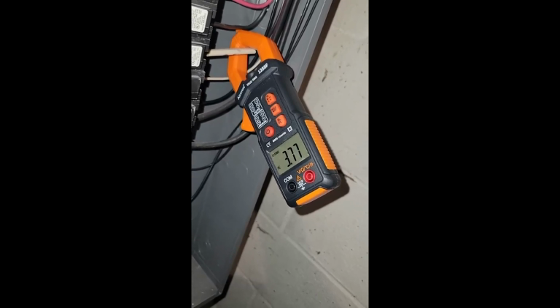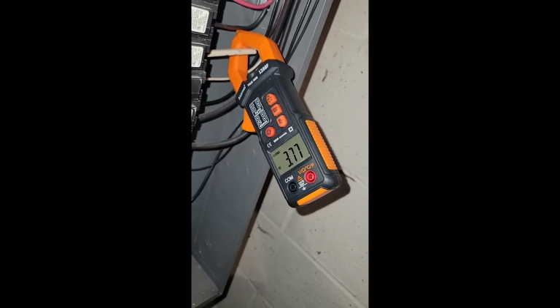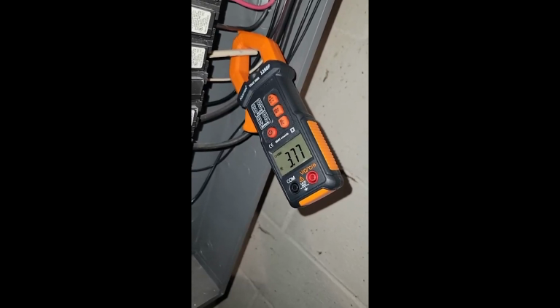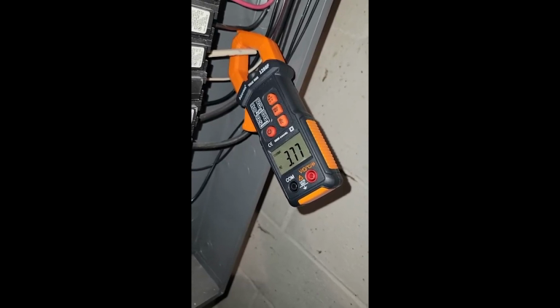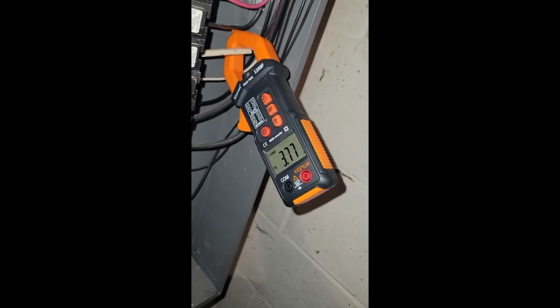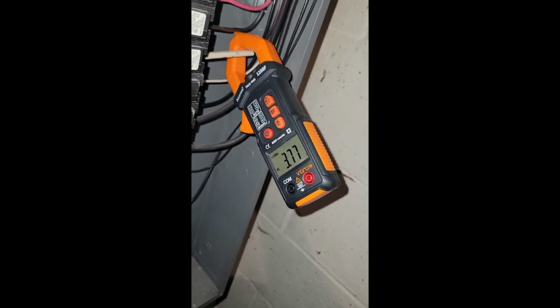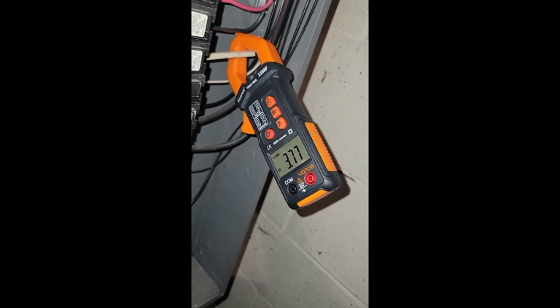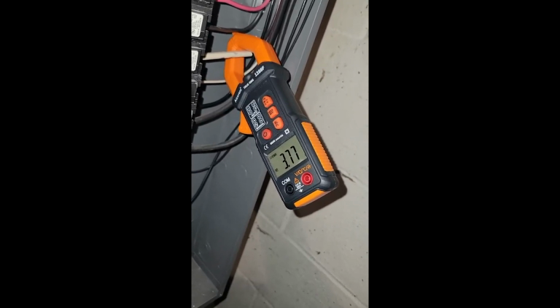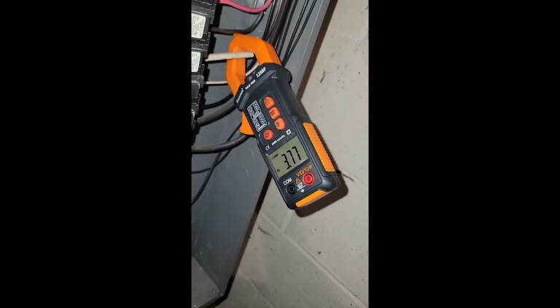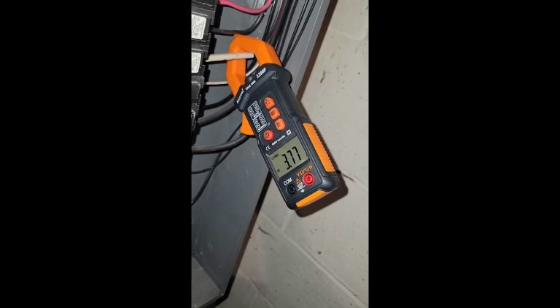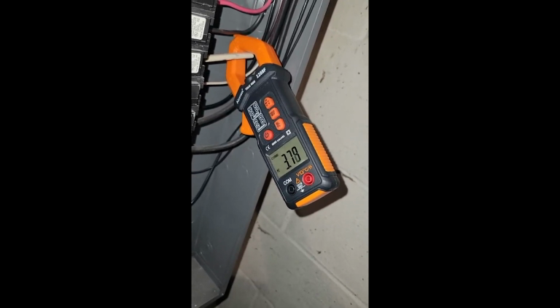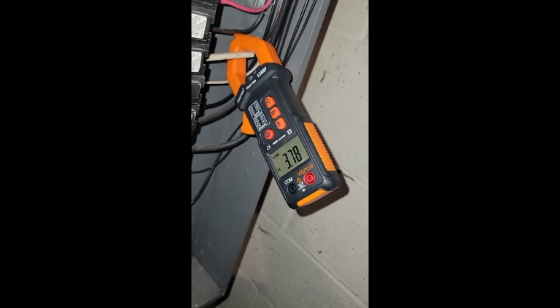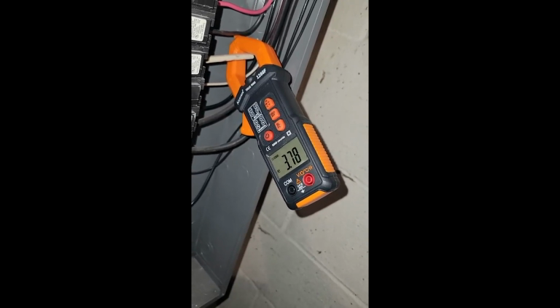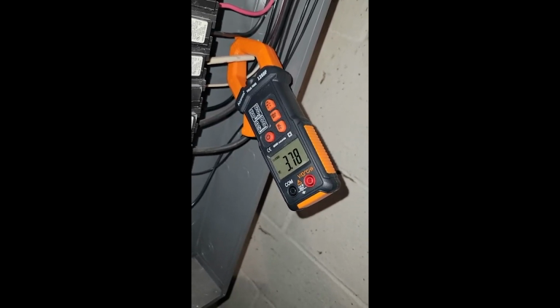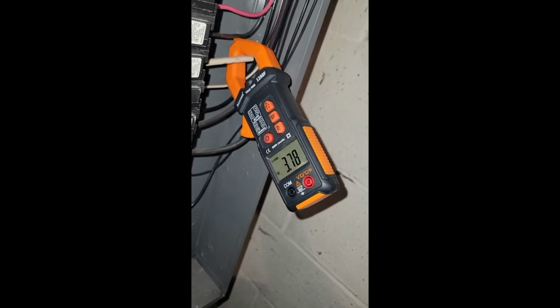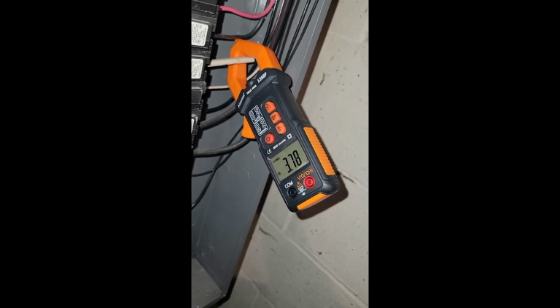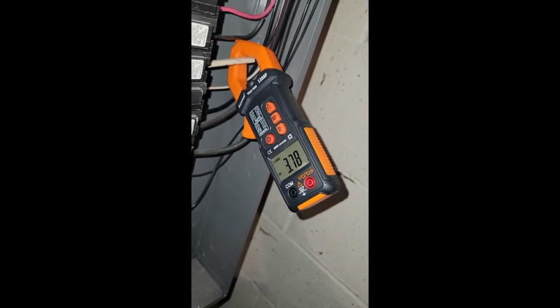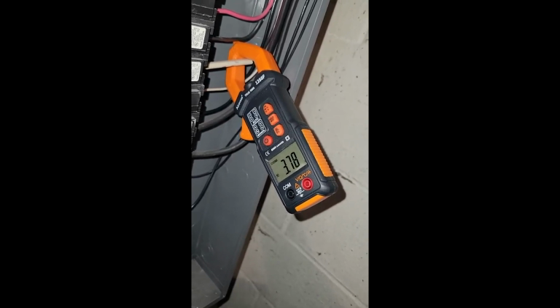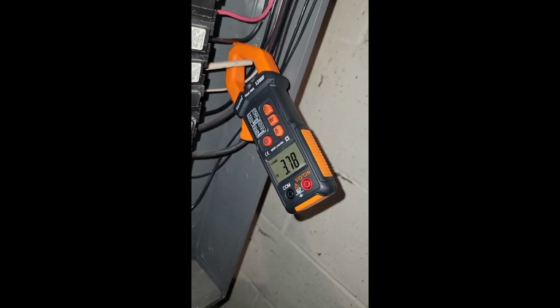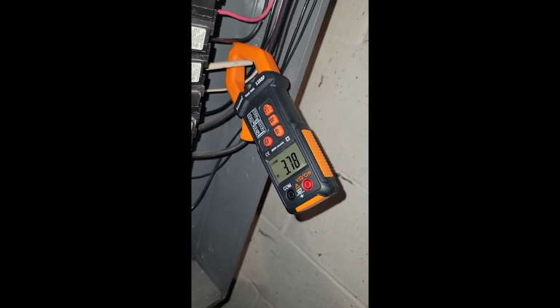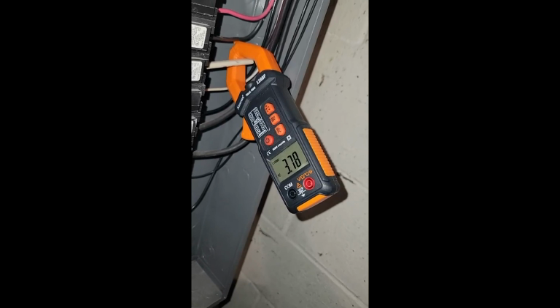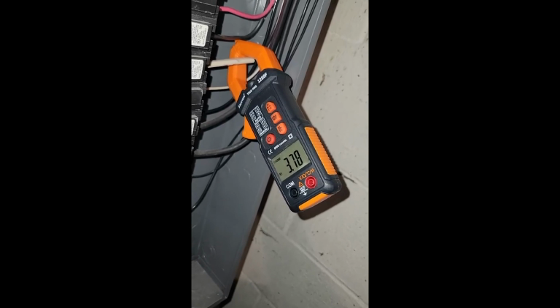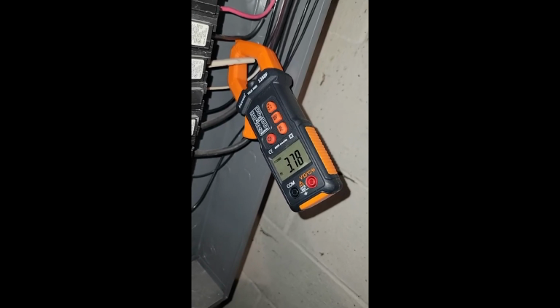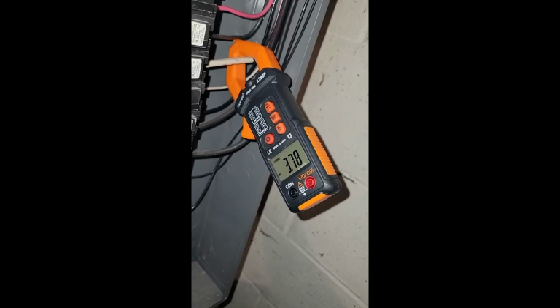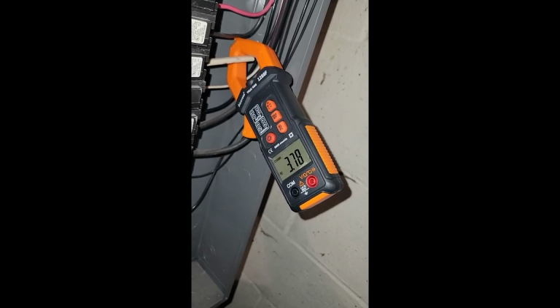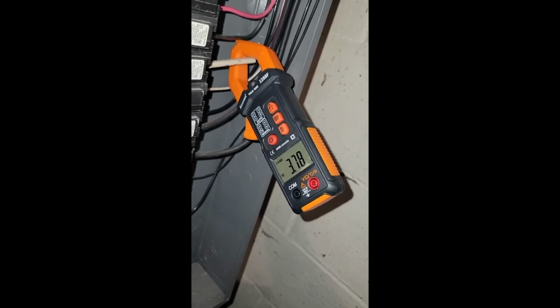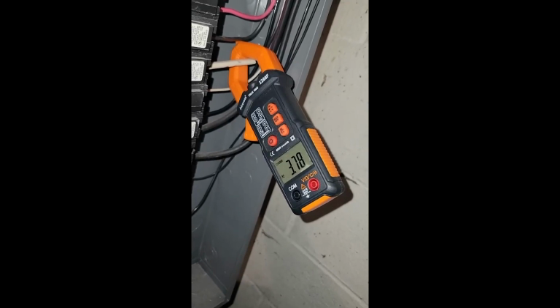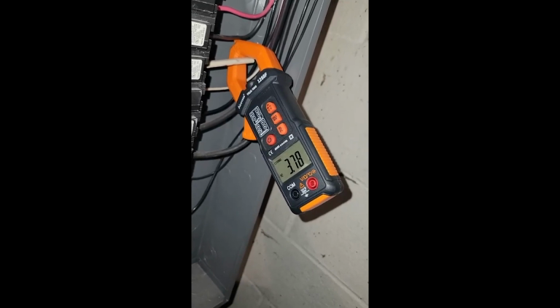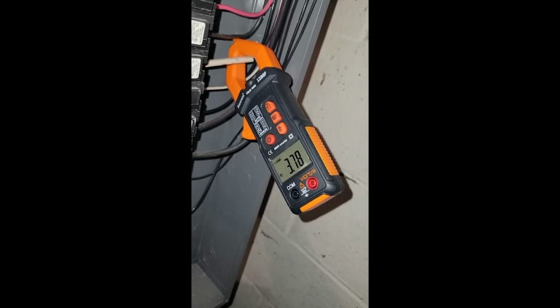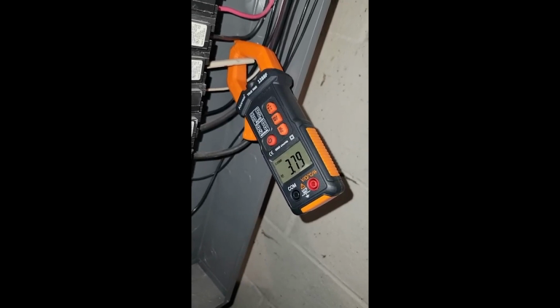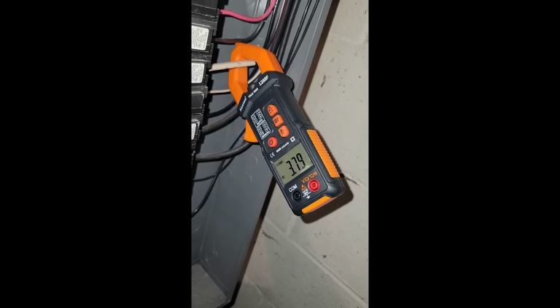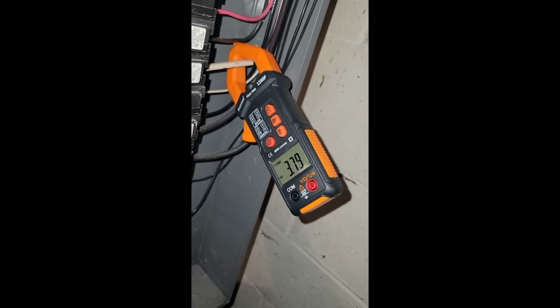Overall I think this is an awesome product. Best multimeter I've ever owned and I give it five plus stars.